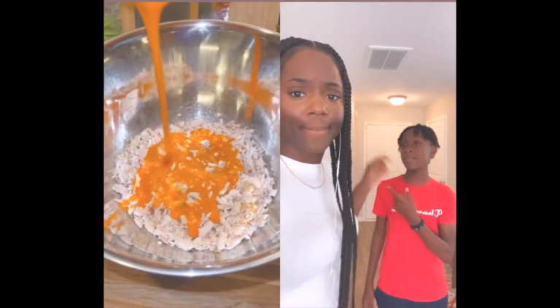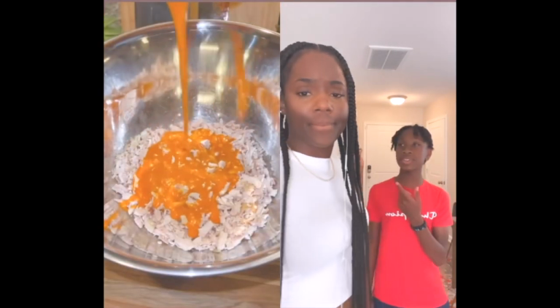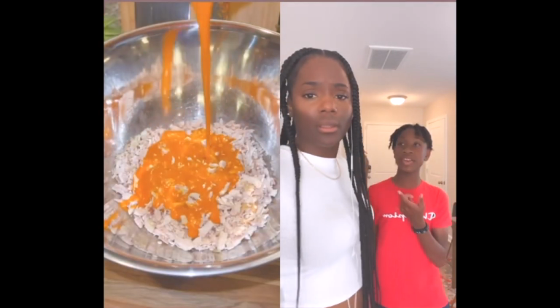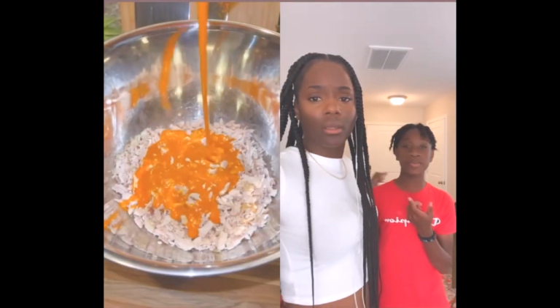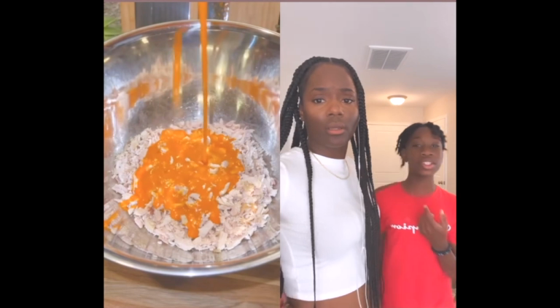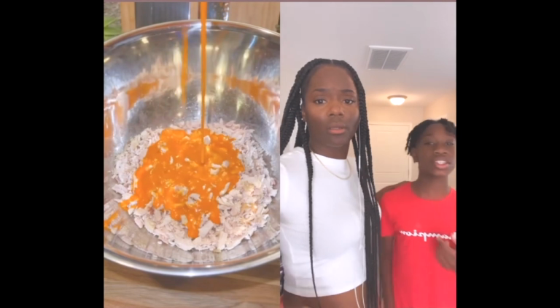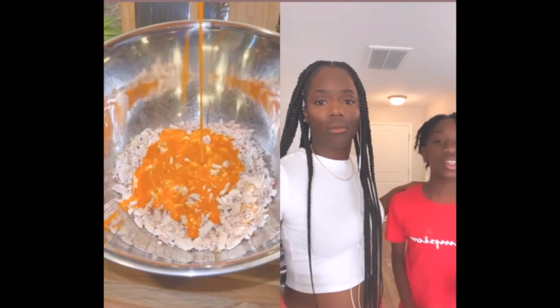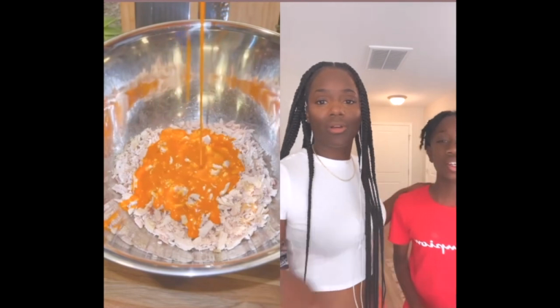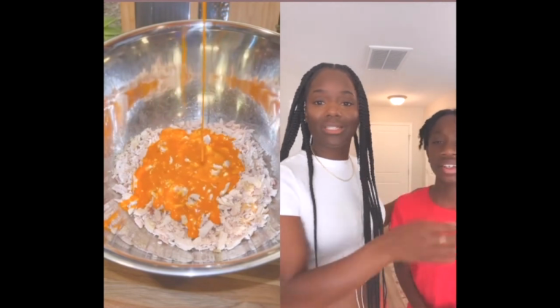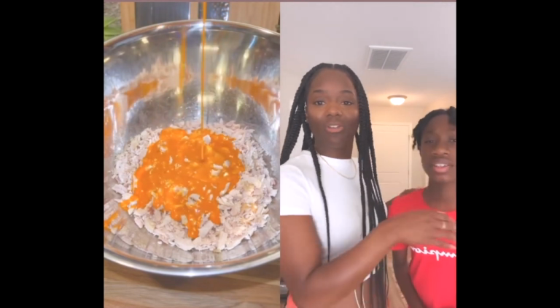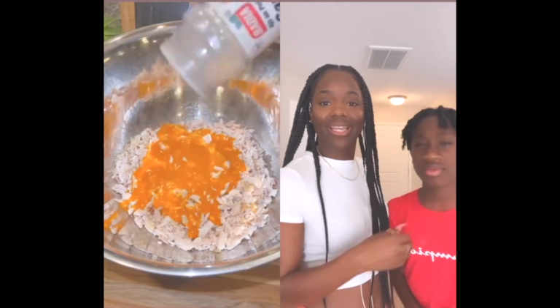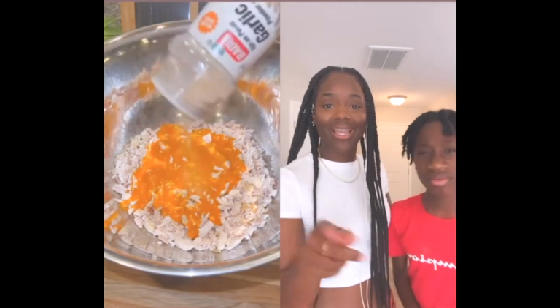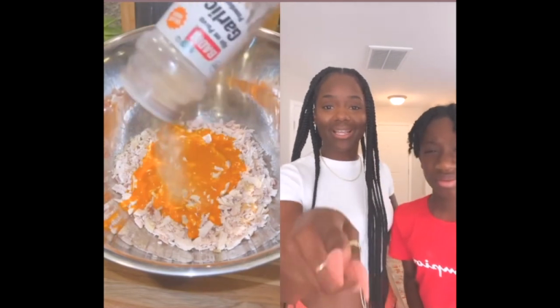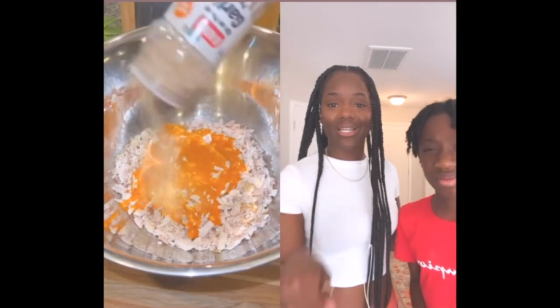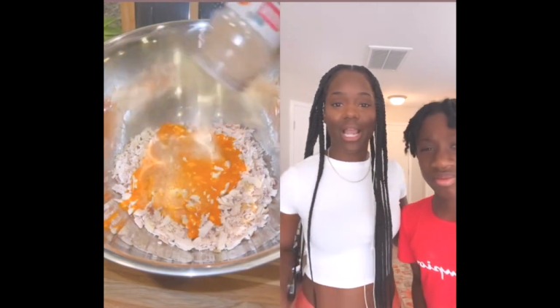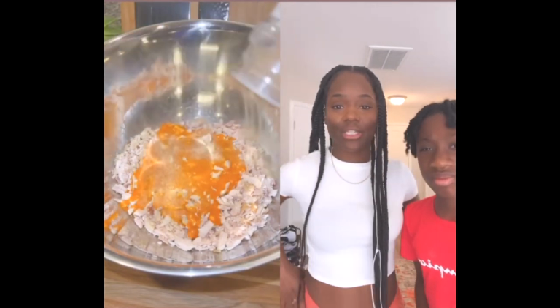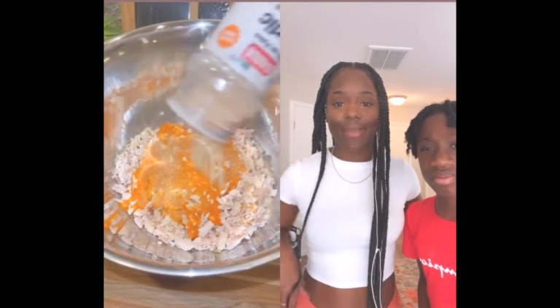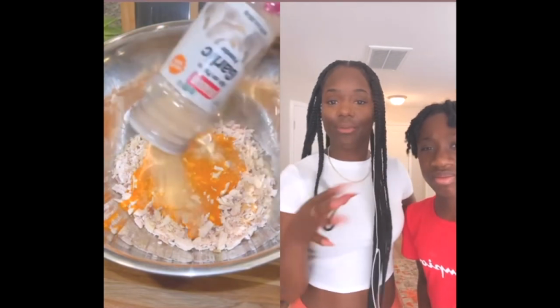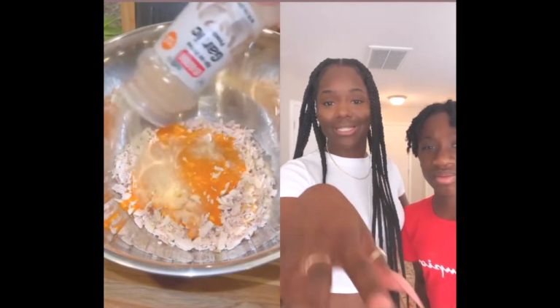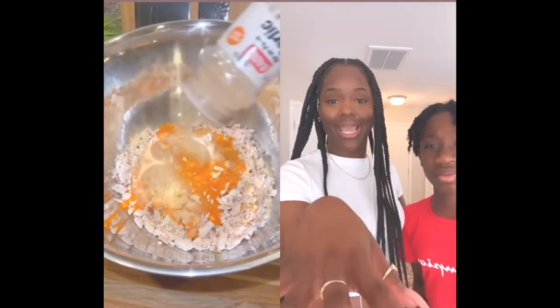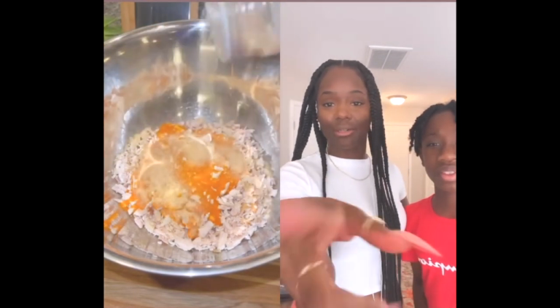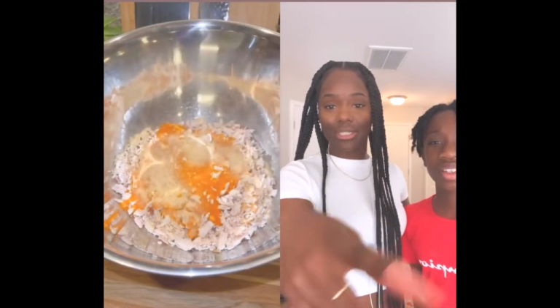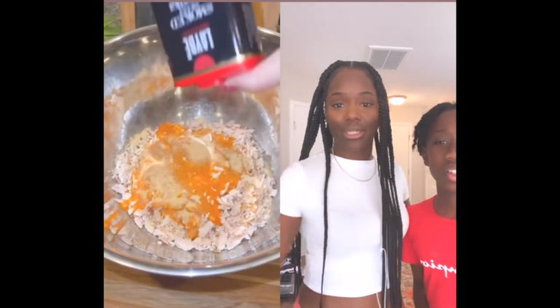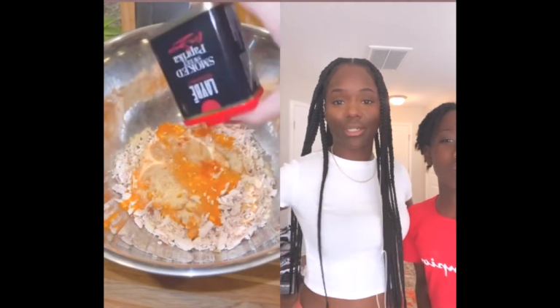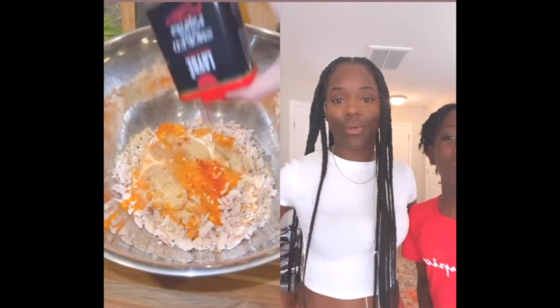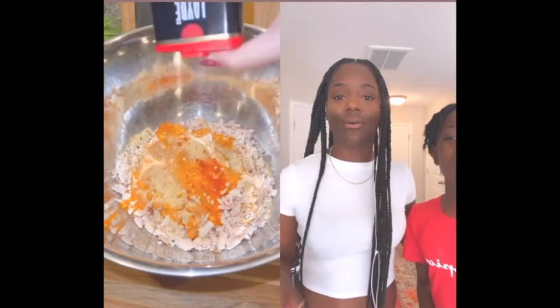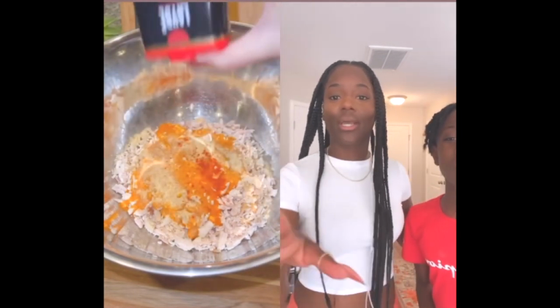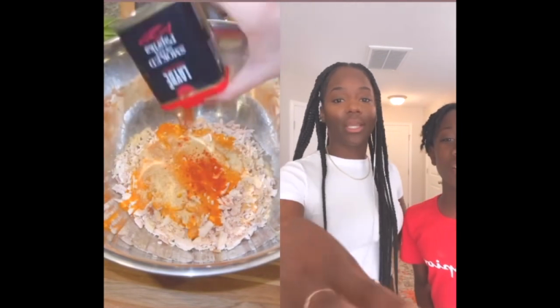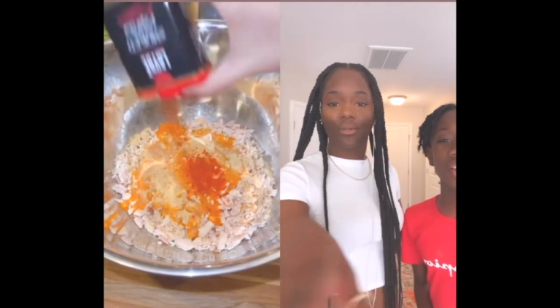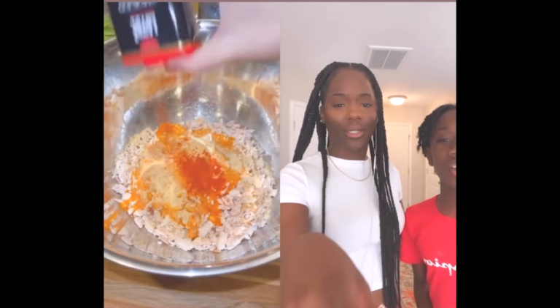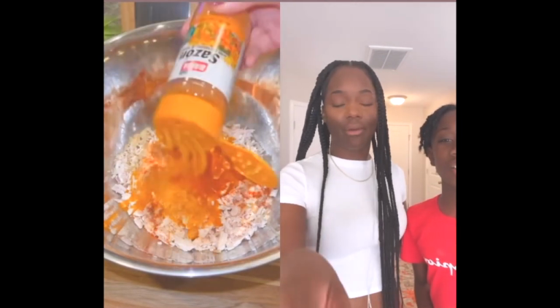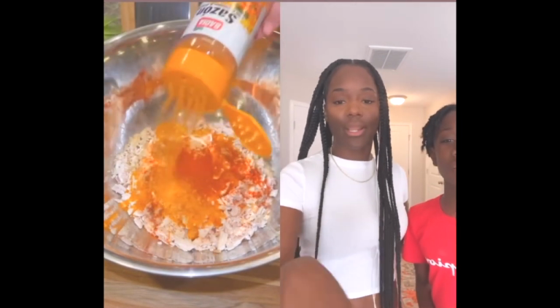You can use homemade or store-bought buffalo sauce. It's your lucky day because I can just make you this. I'm using garlic powder, smoked paprika, and sesame.